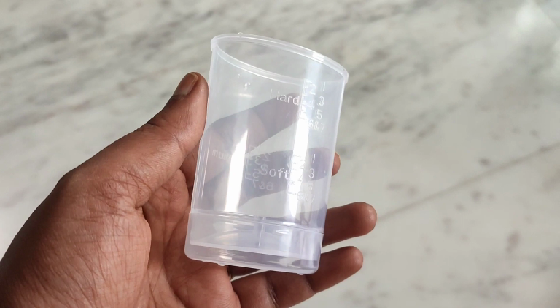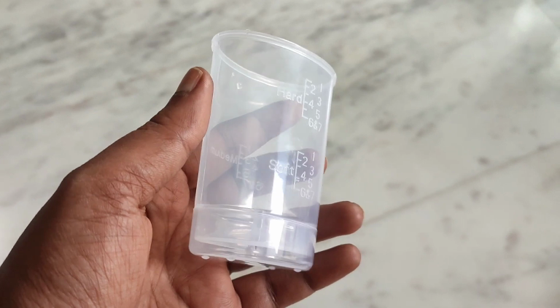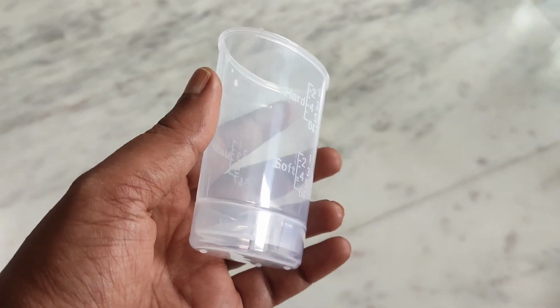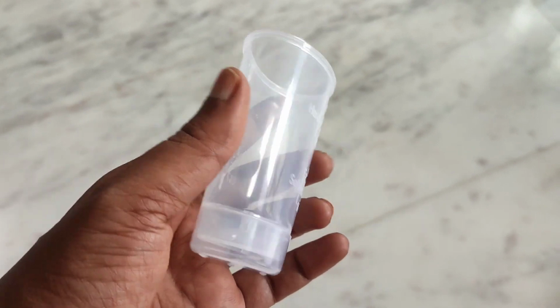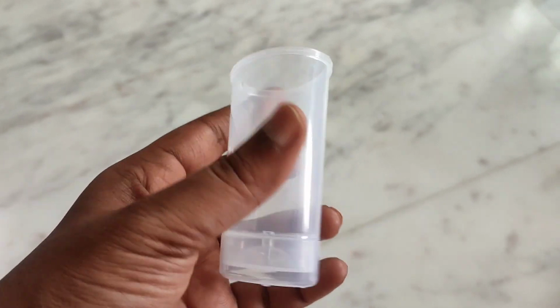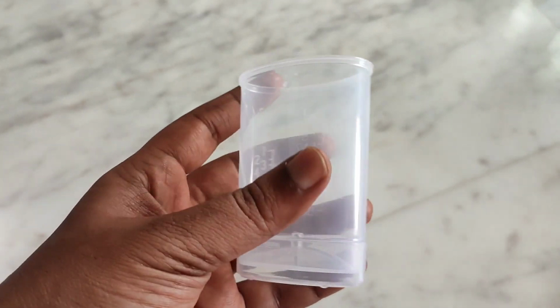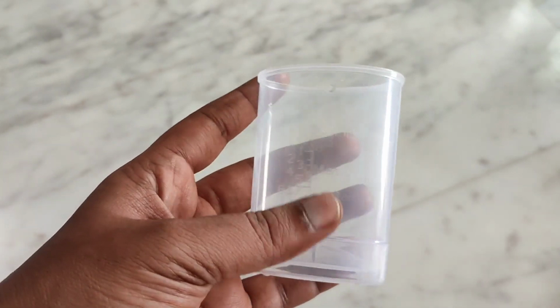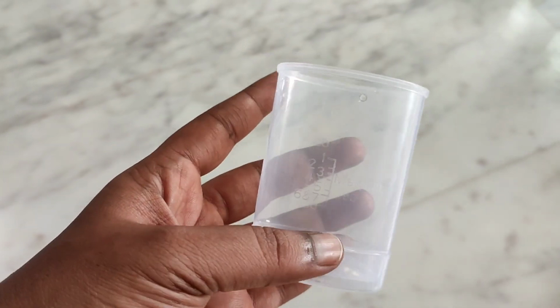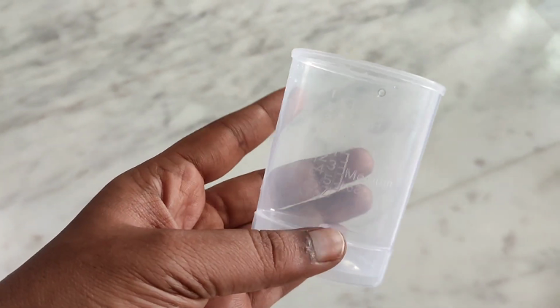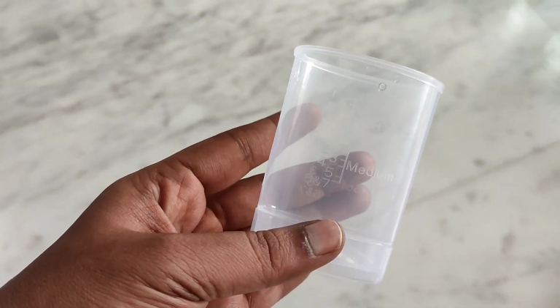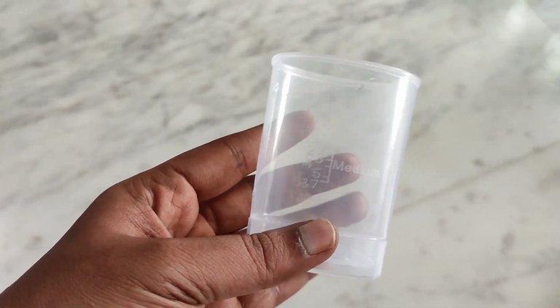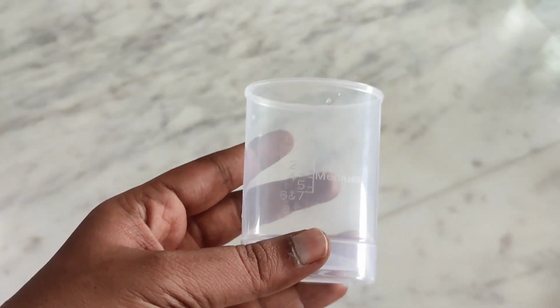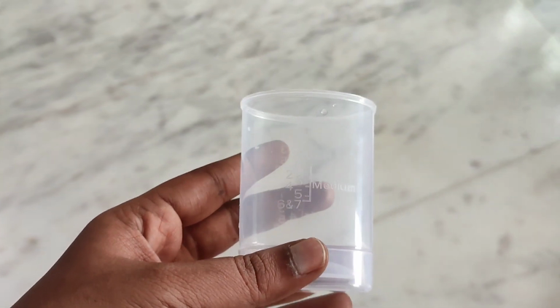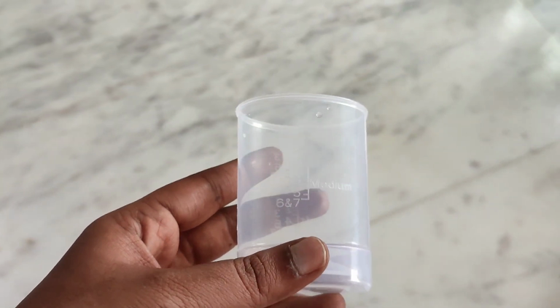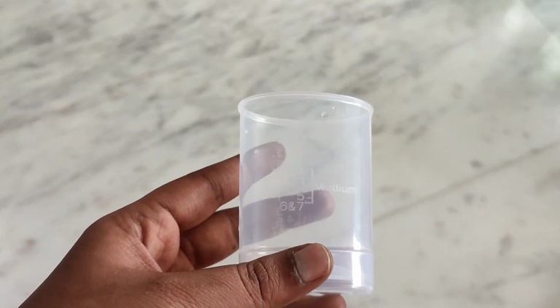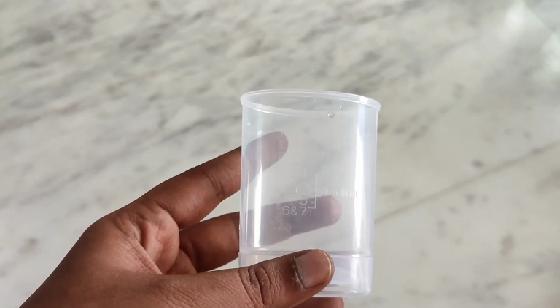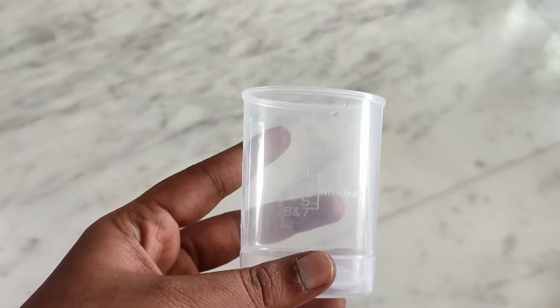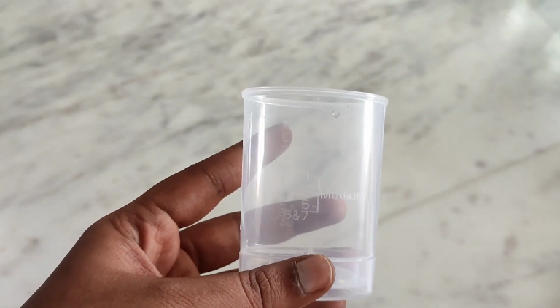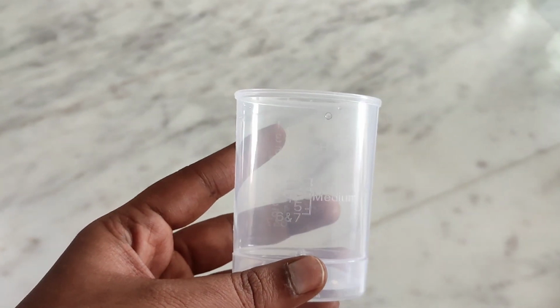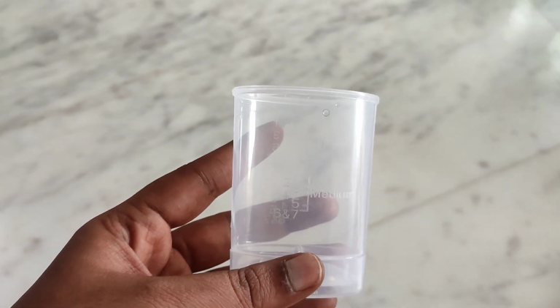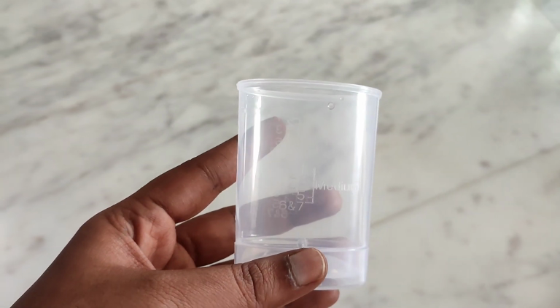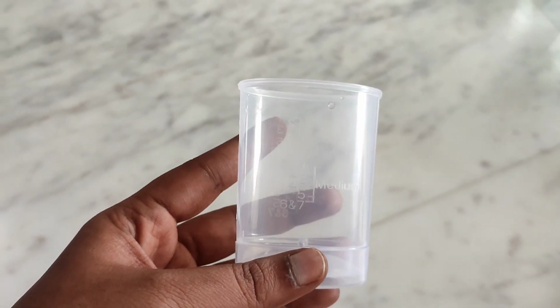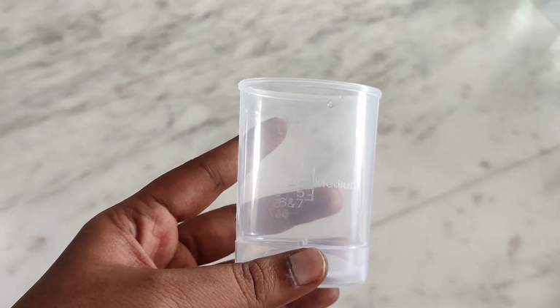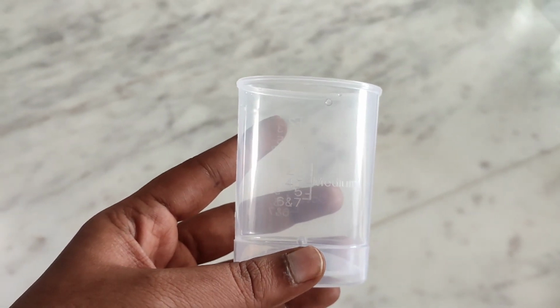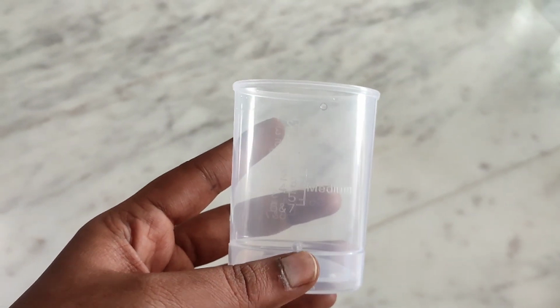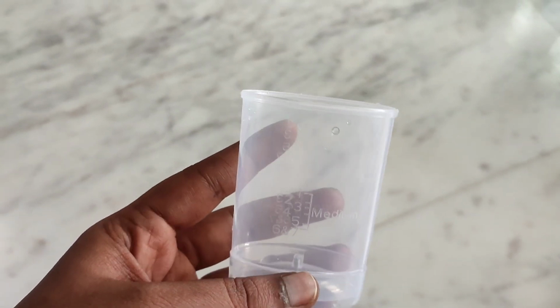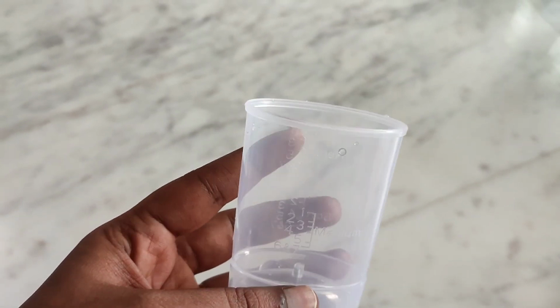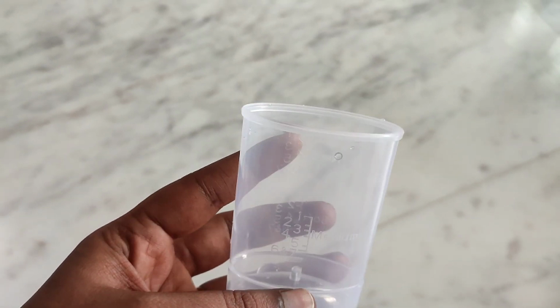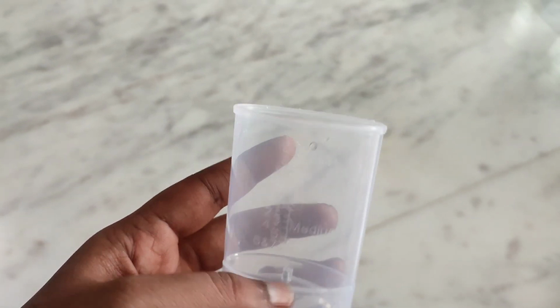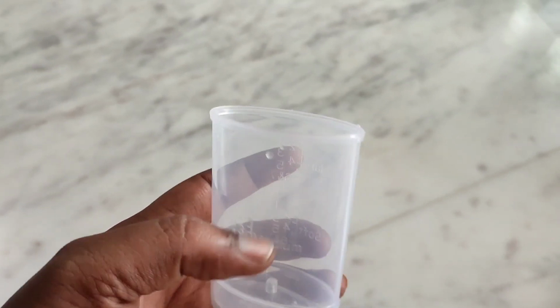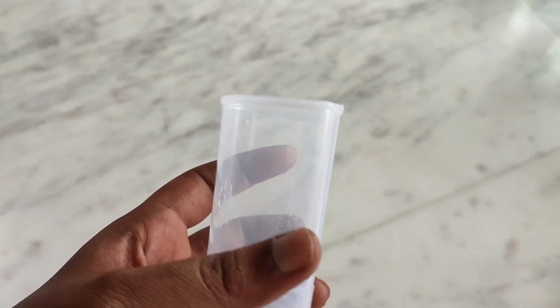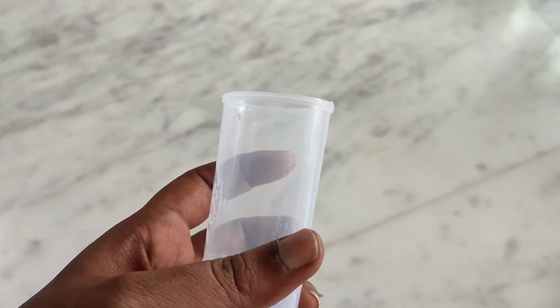Soft, hard, and medium — these are the egg boiling levels. After that, we are going to make one for each day.